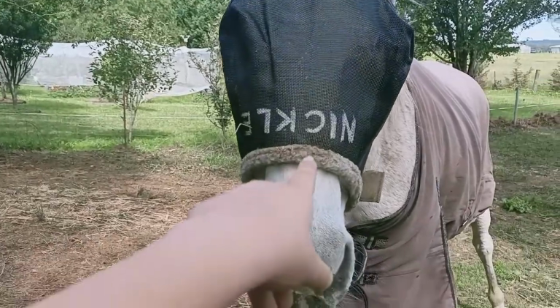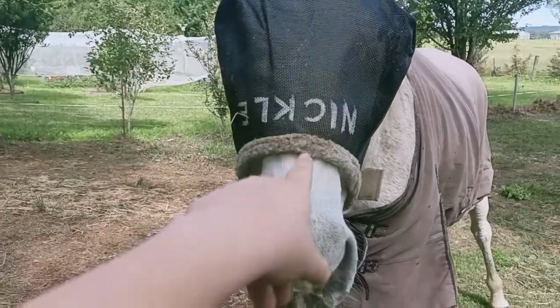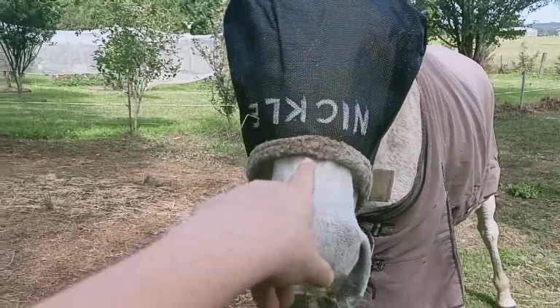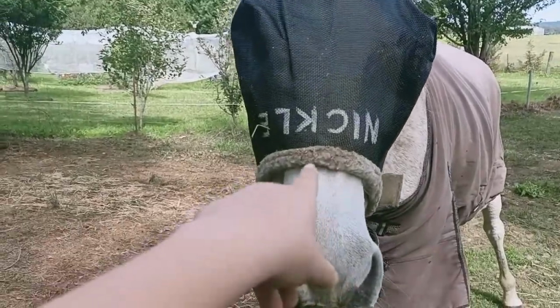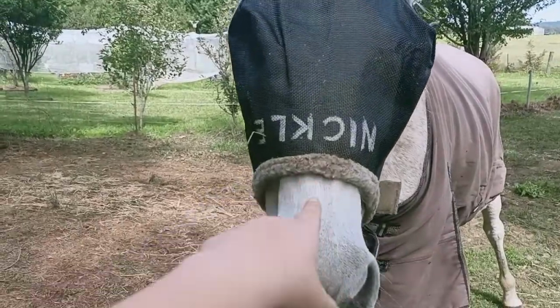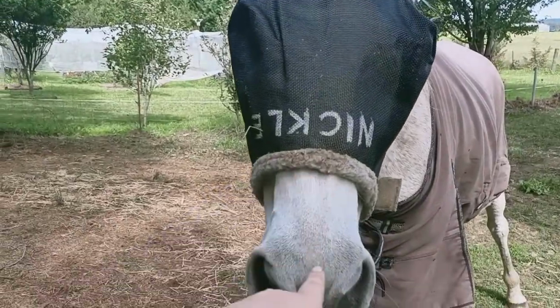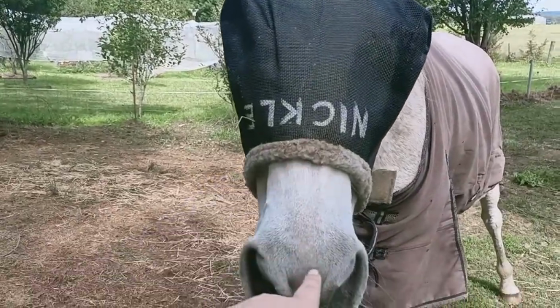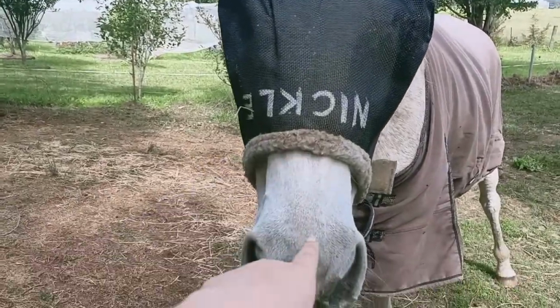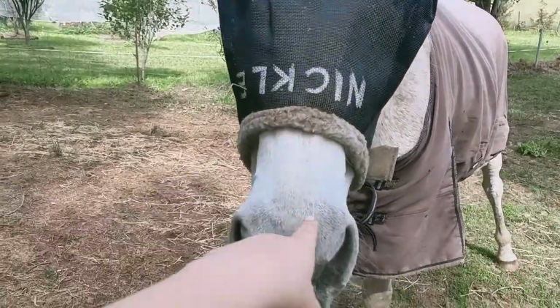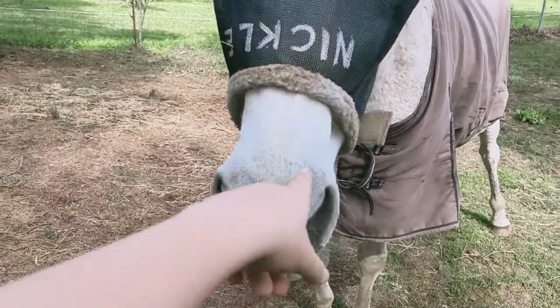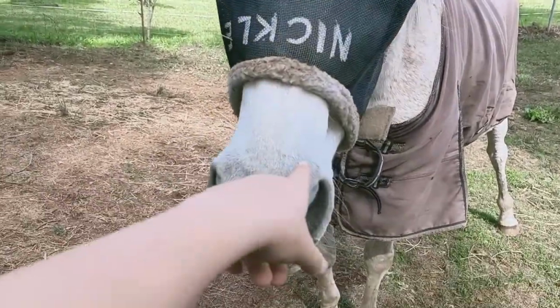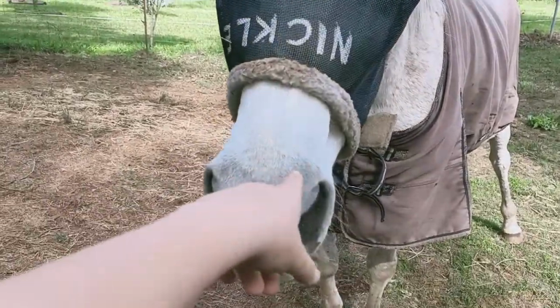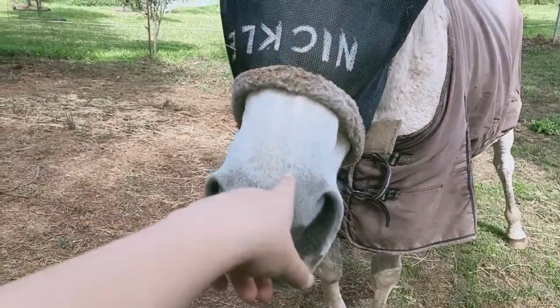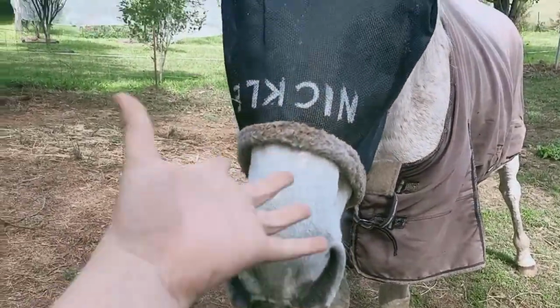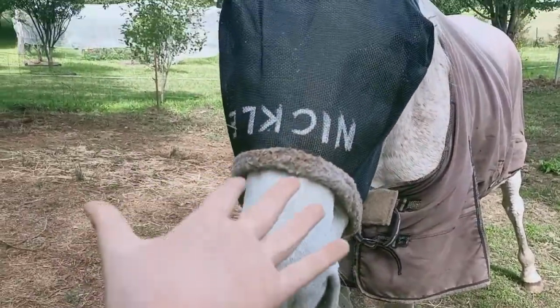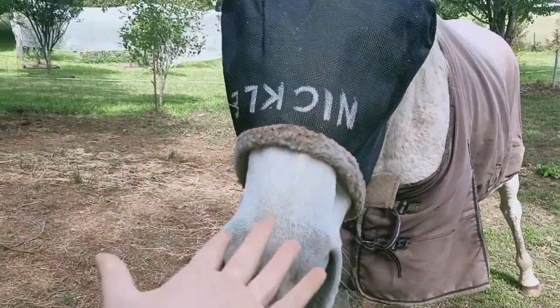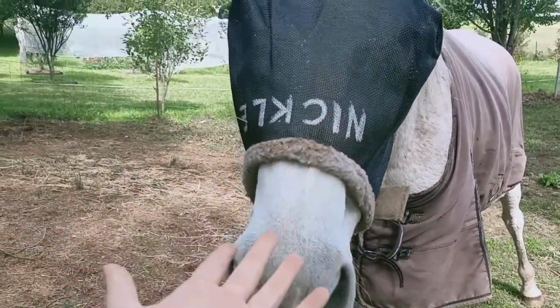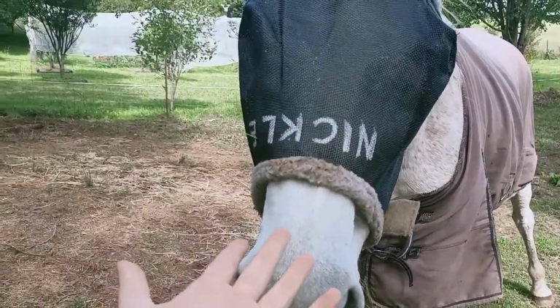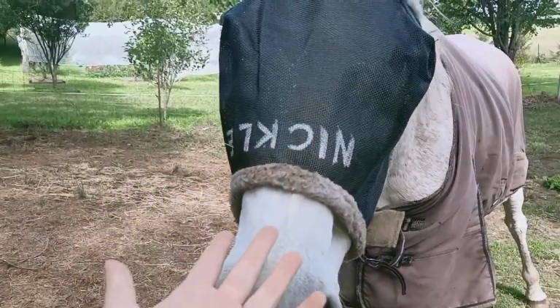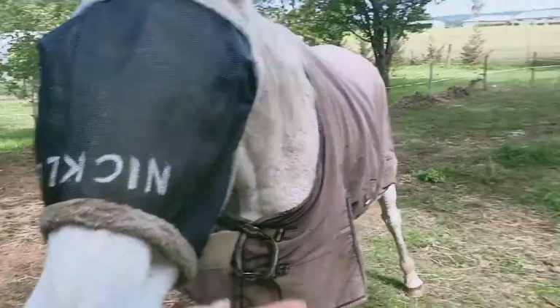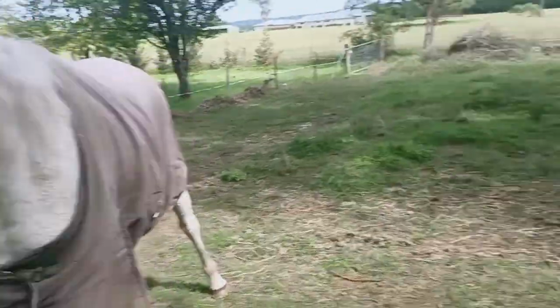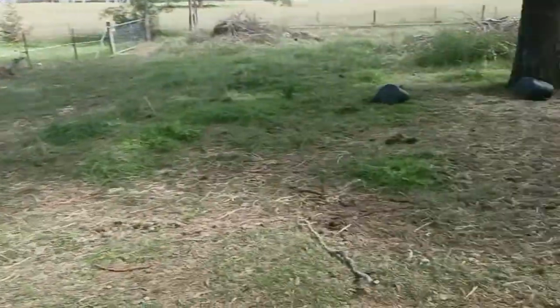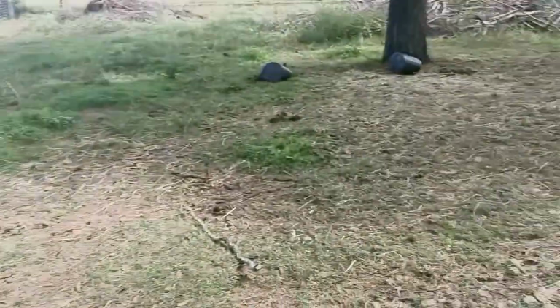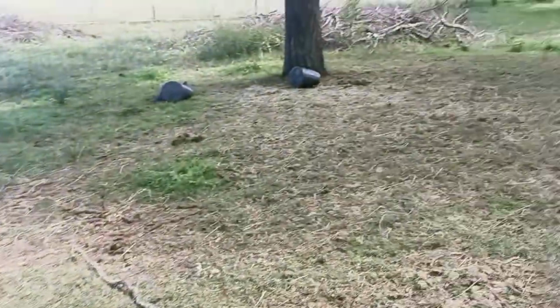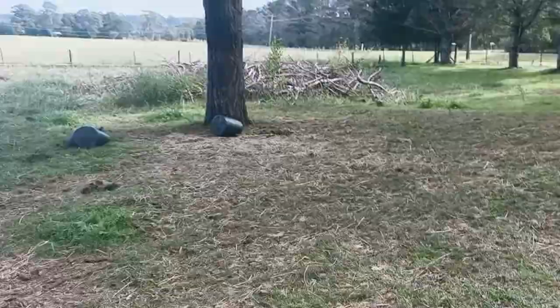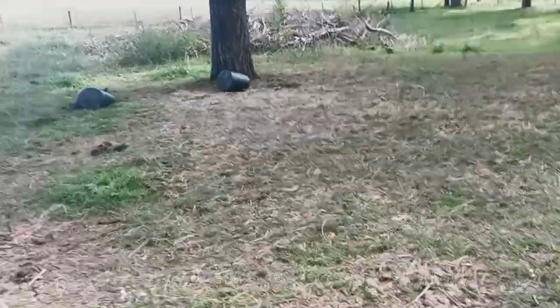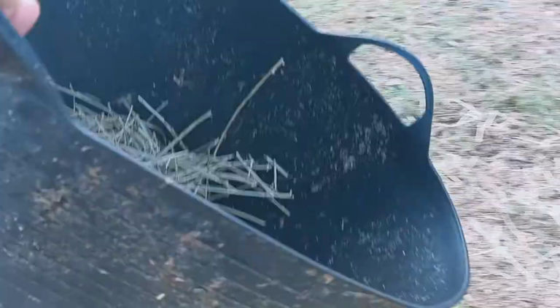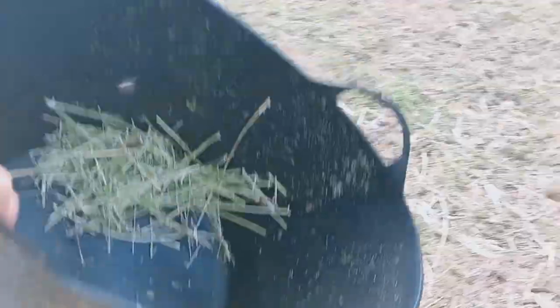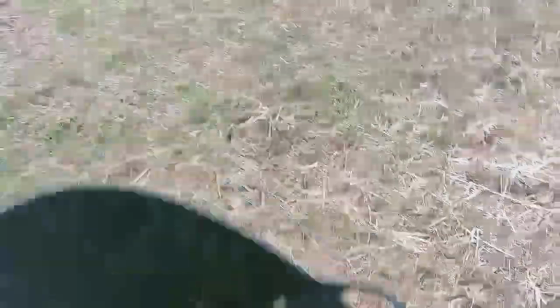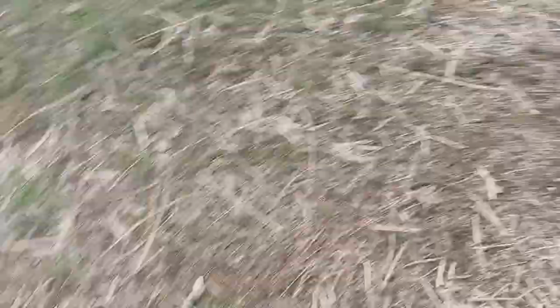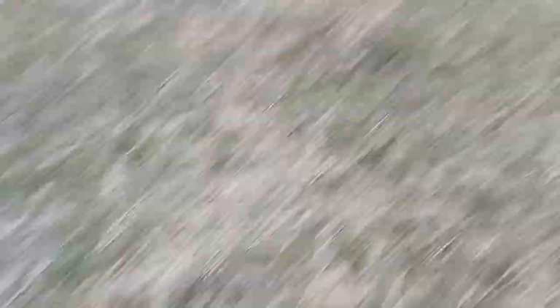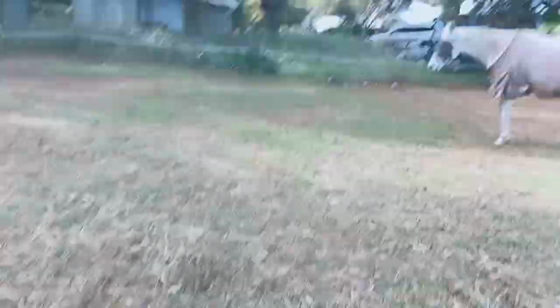Come on, can't get it on with one hand. Okay, we've got the fly mask on. She thinks my finger is food.